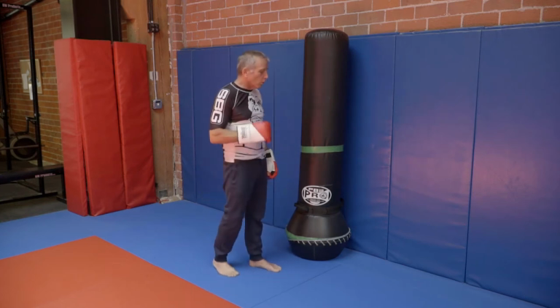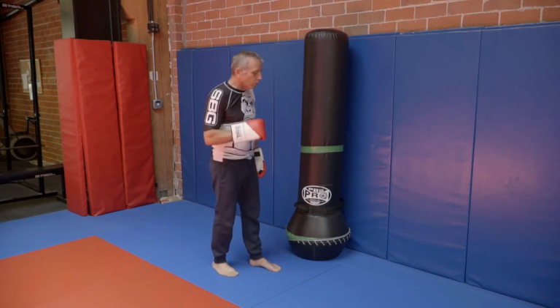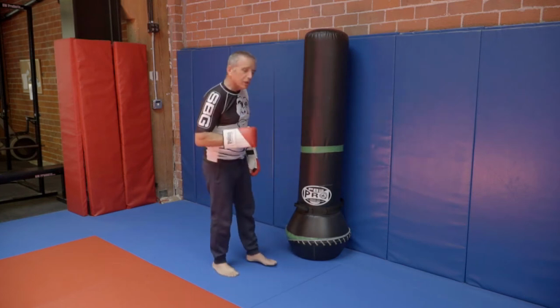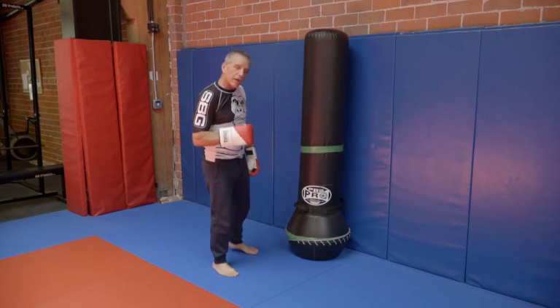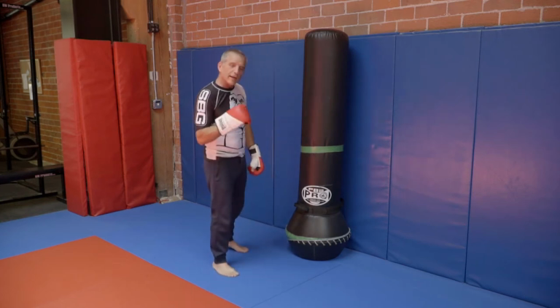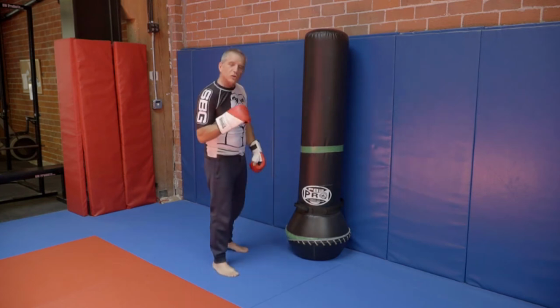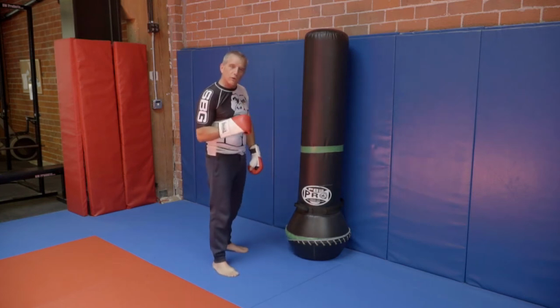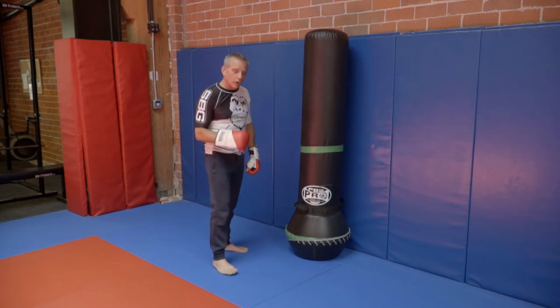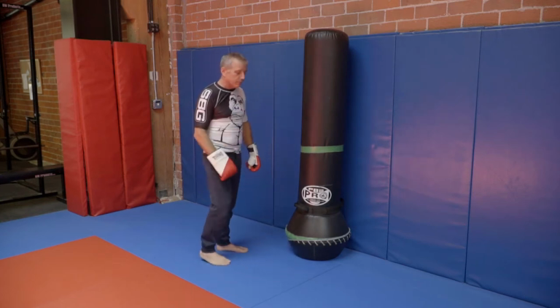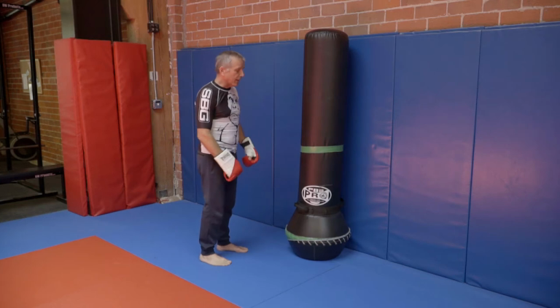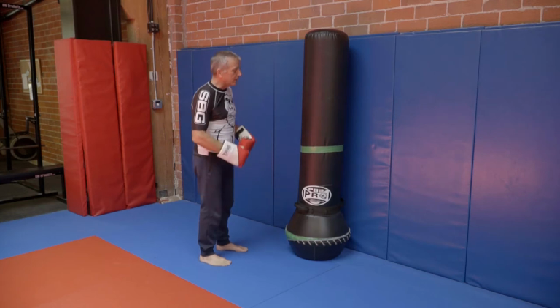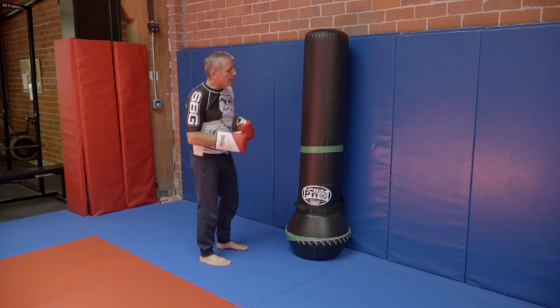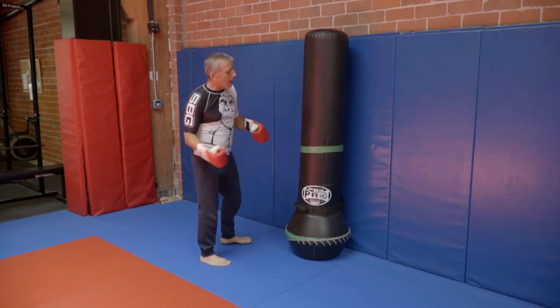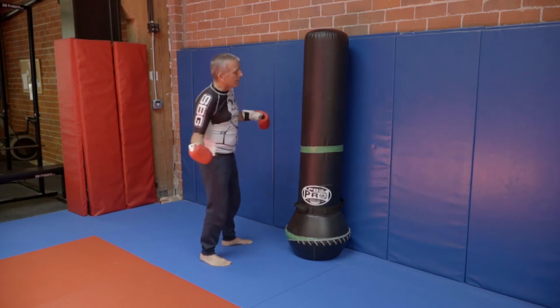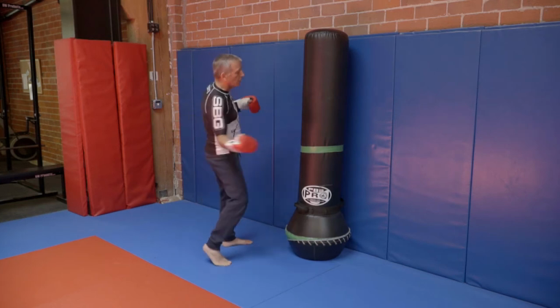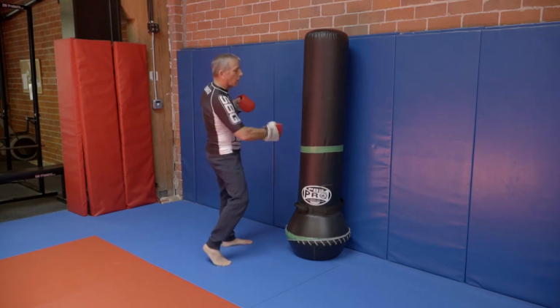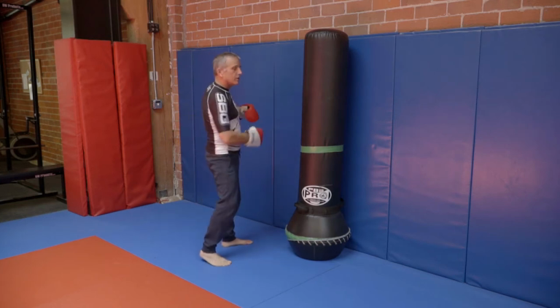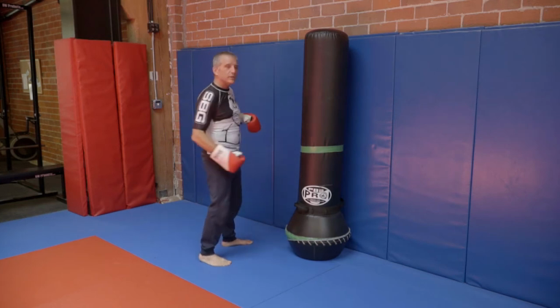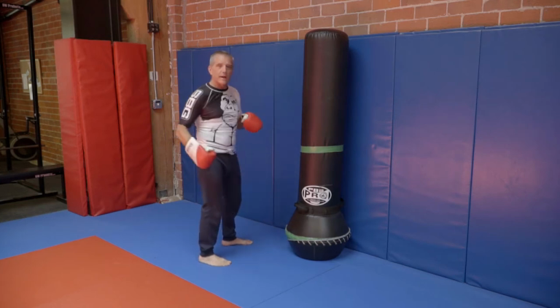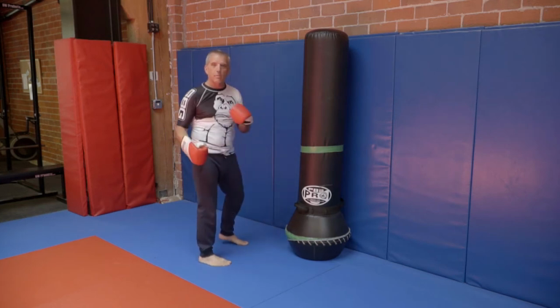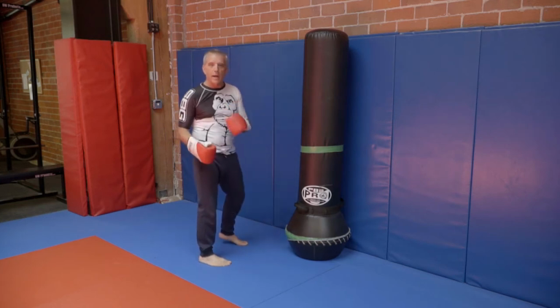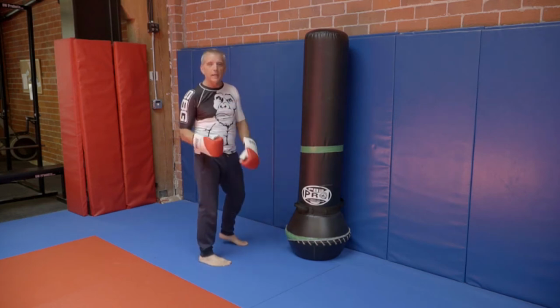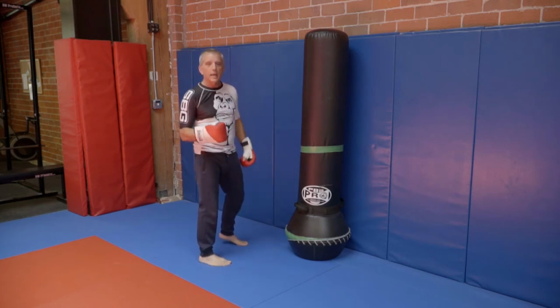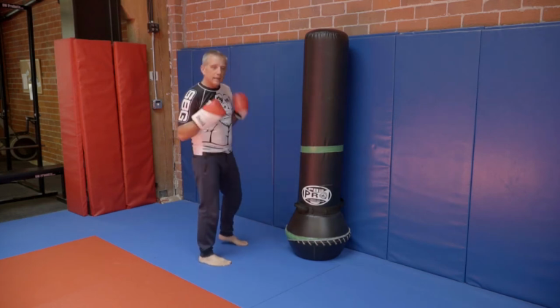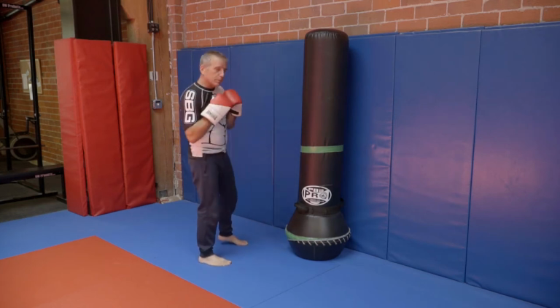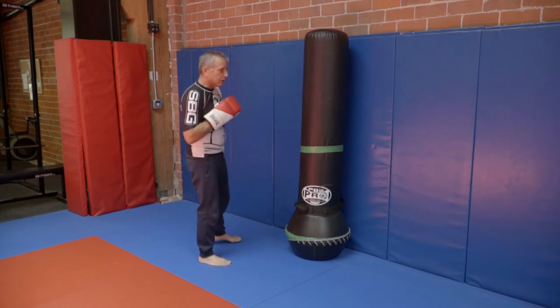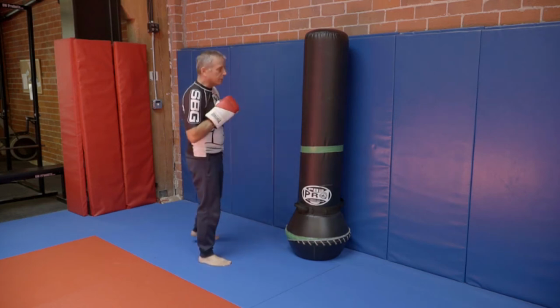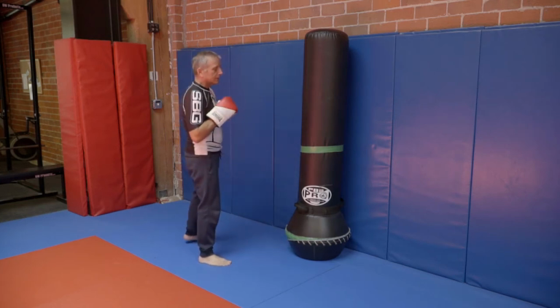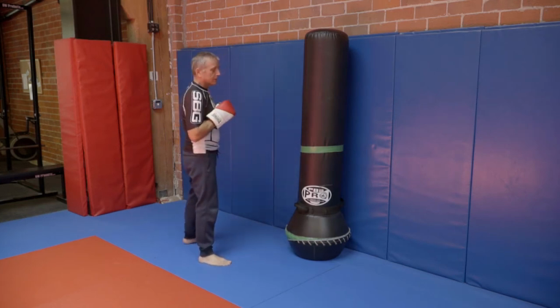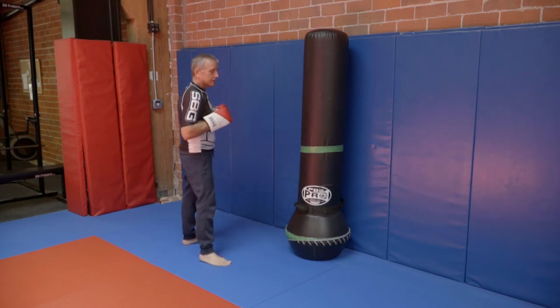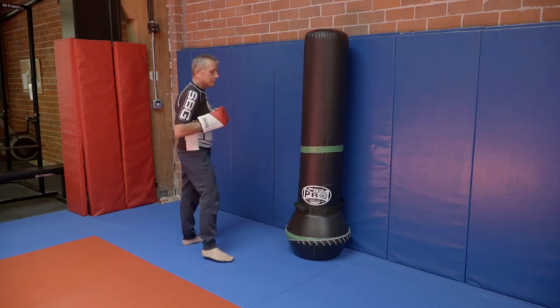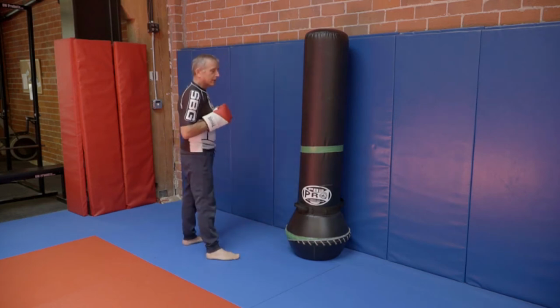We're working on that shovel hook — how to hit hard to the side of the body and keep yourself protected at the same time.